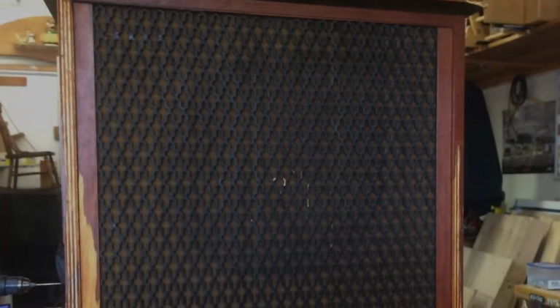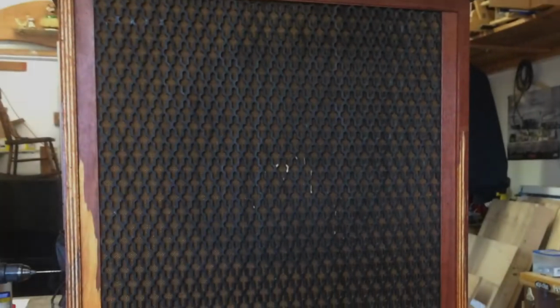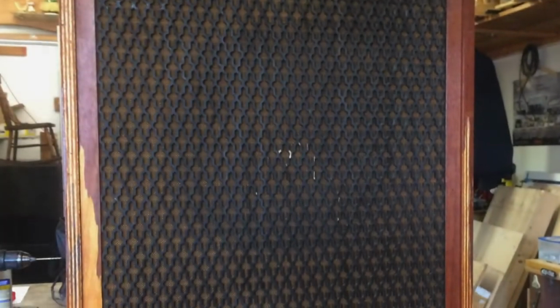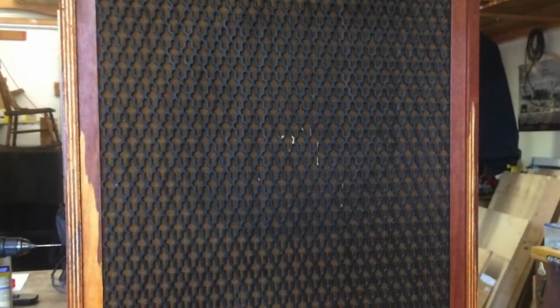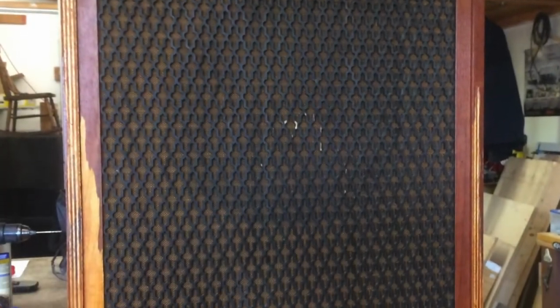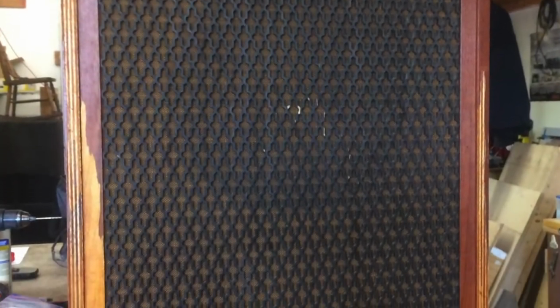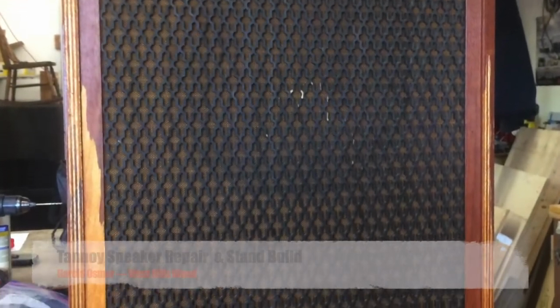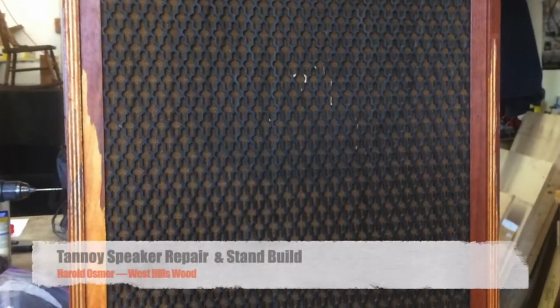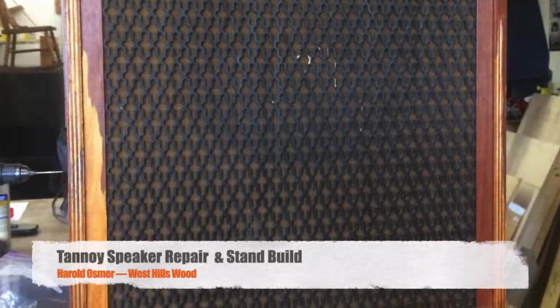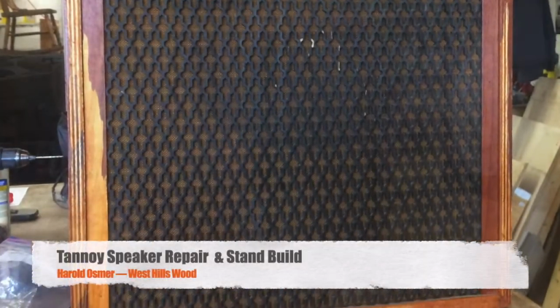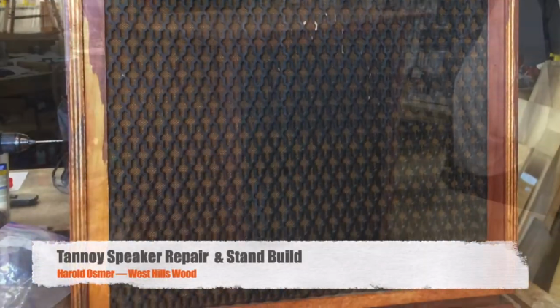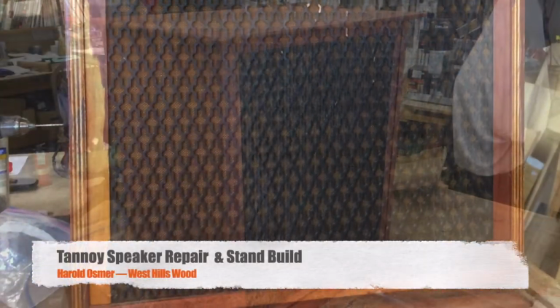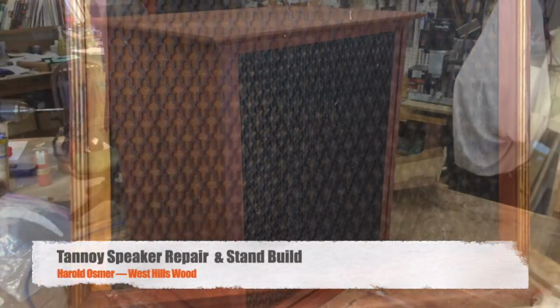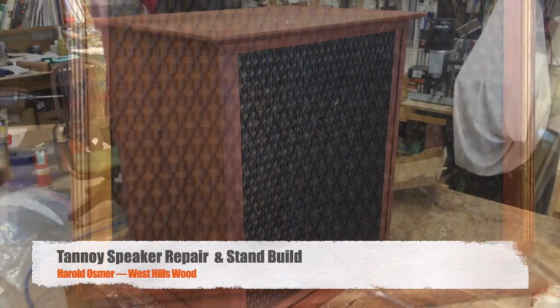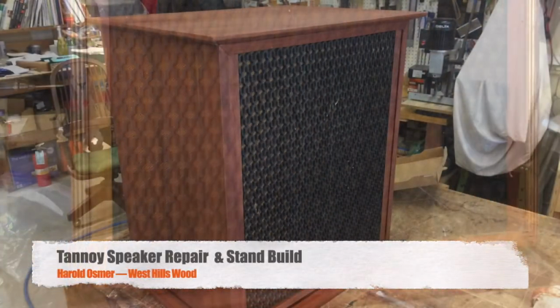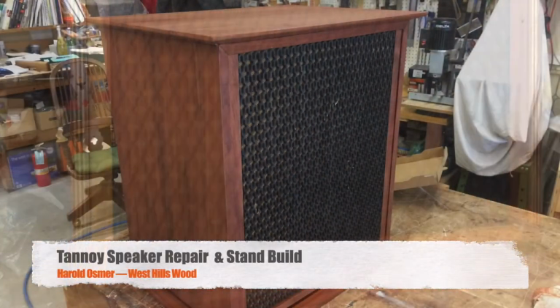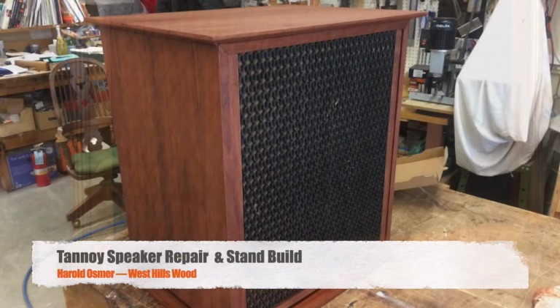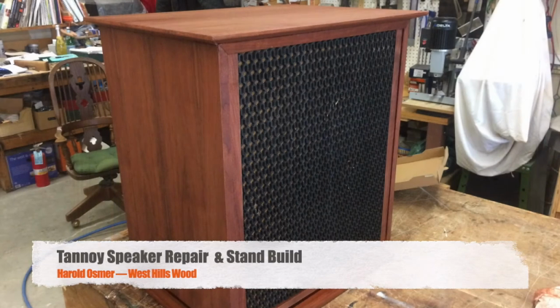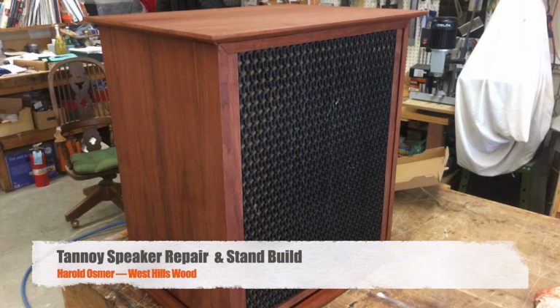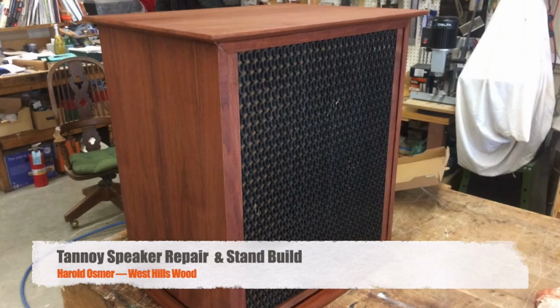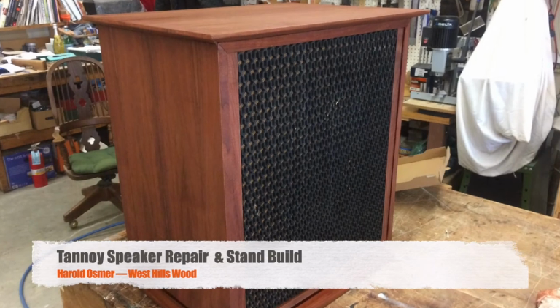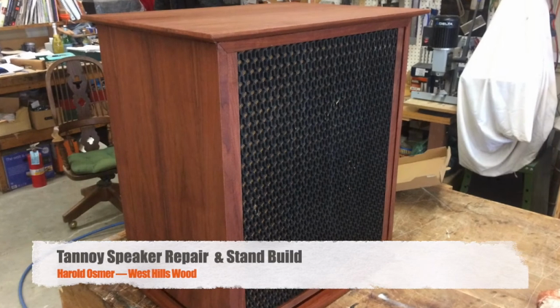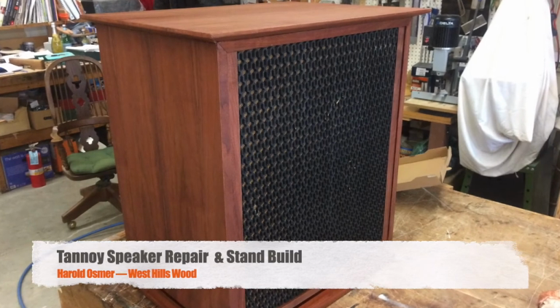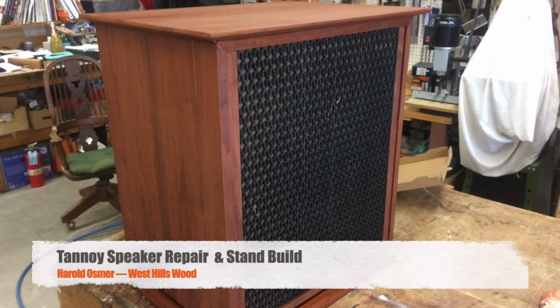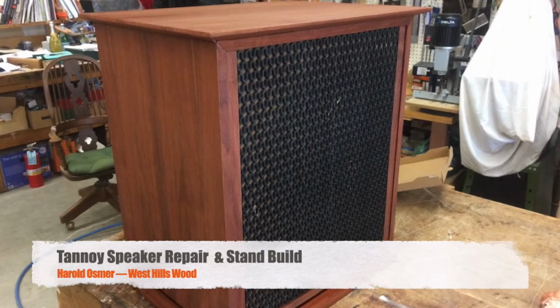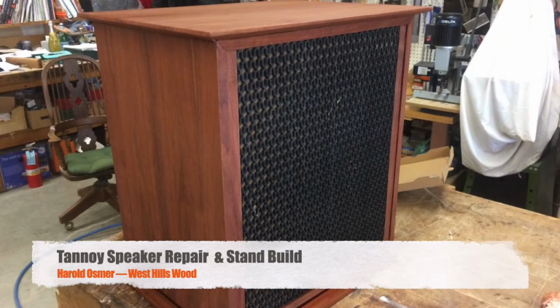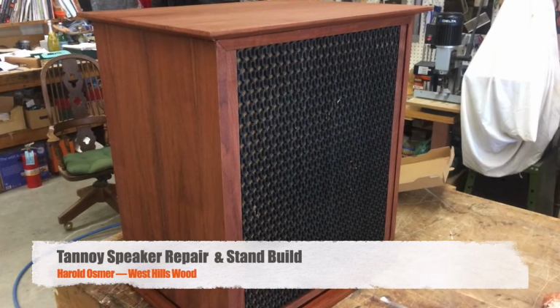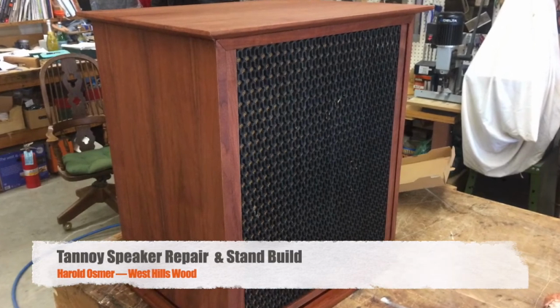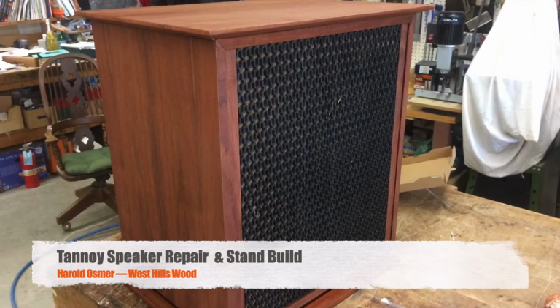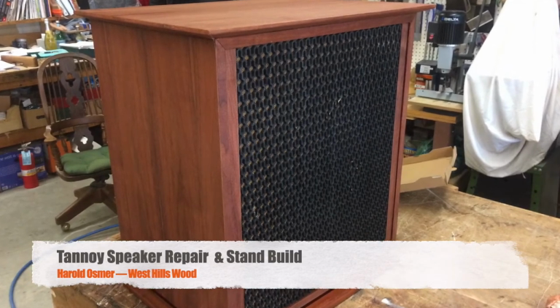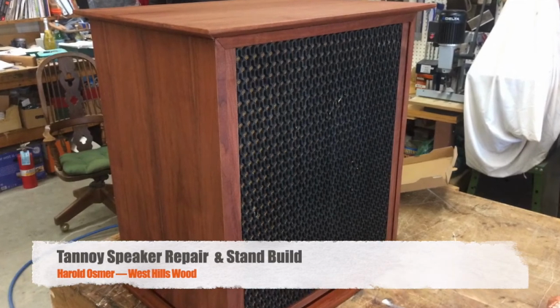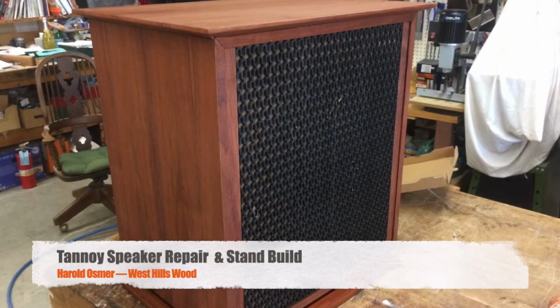Welcome back, Harold Osmer, West Hills Wood. We have speaker repair and a speaker stand build this time for you.